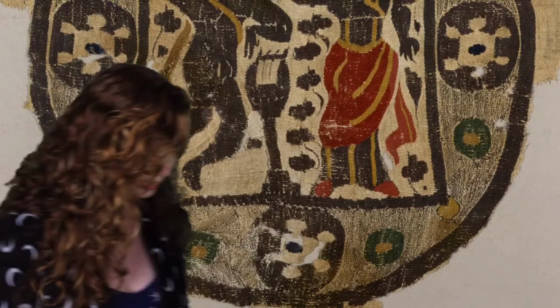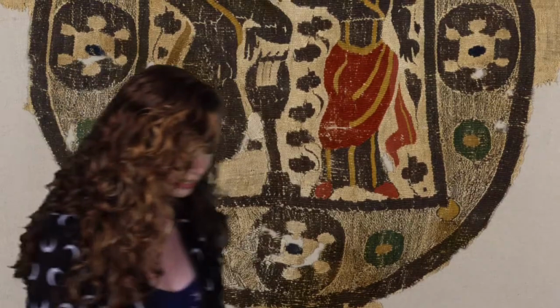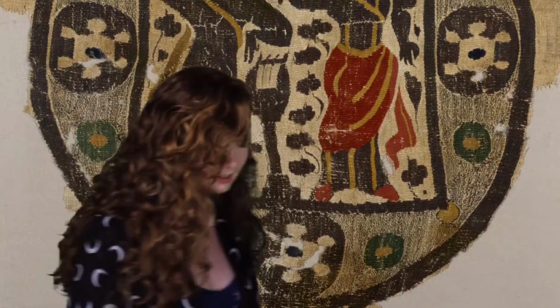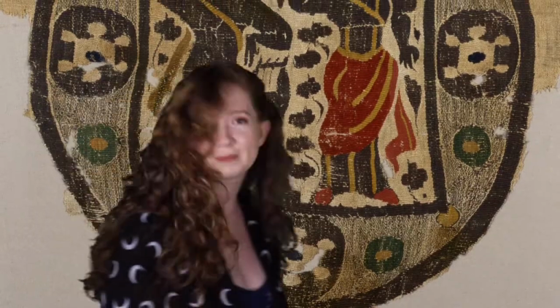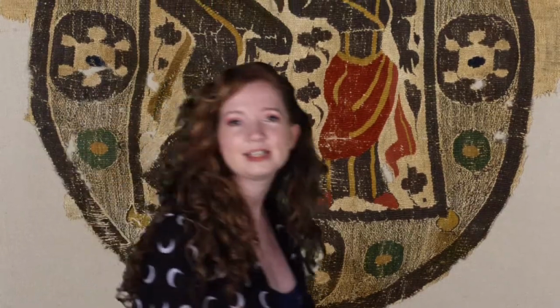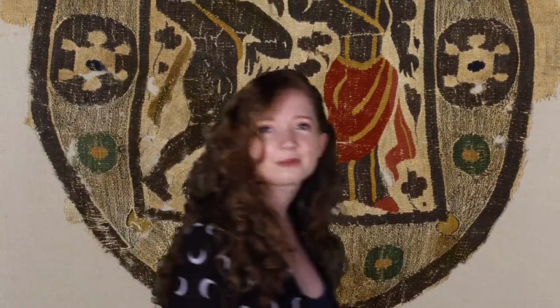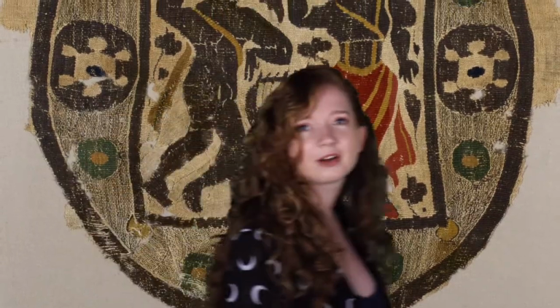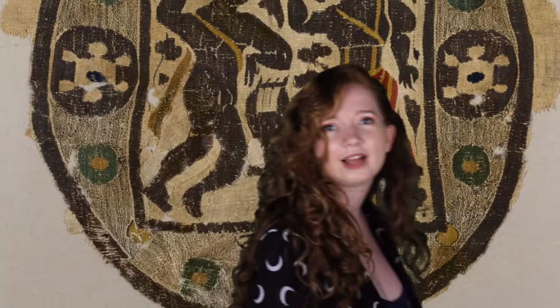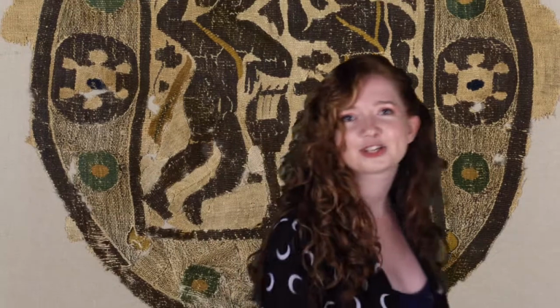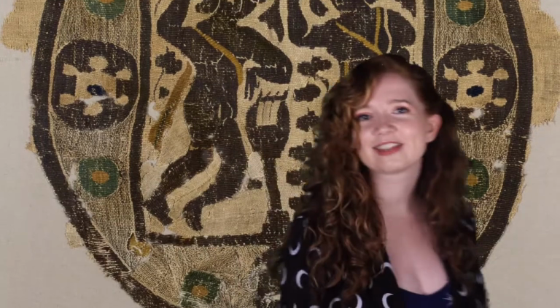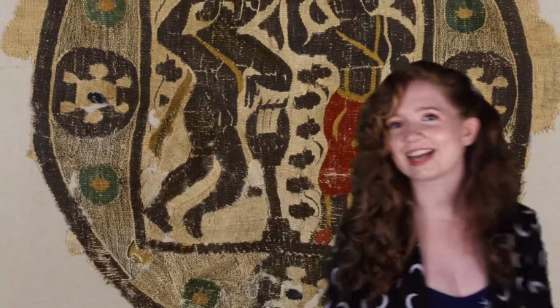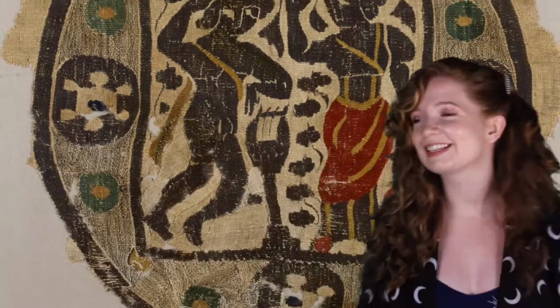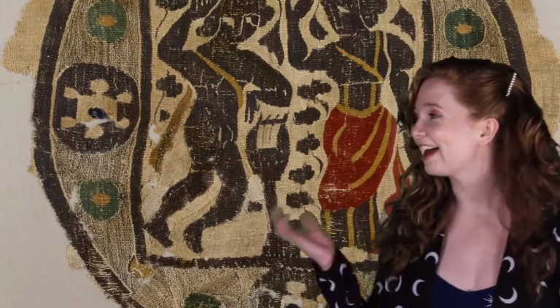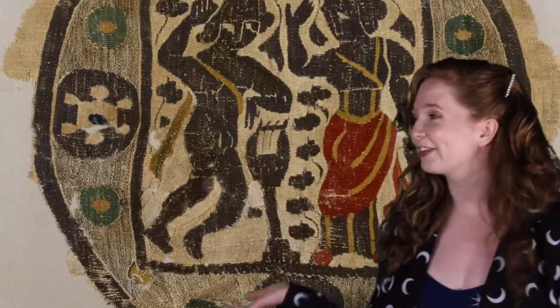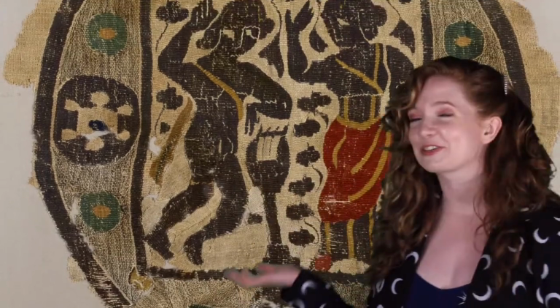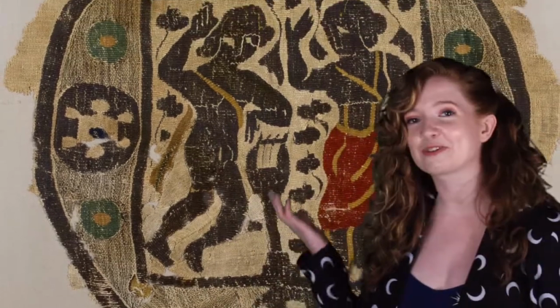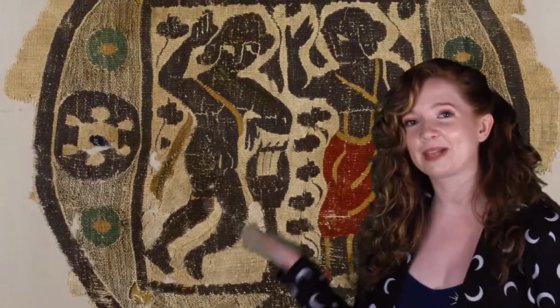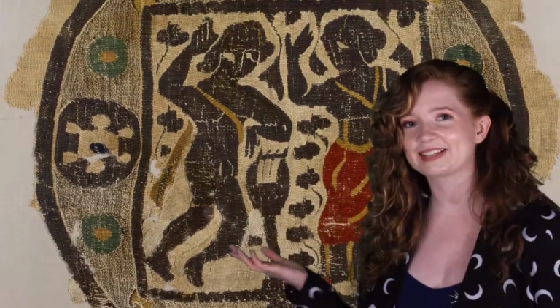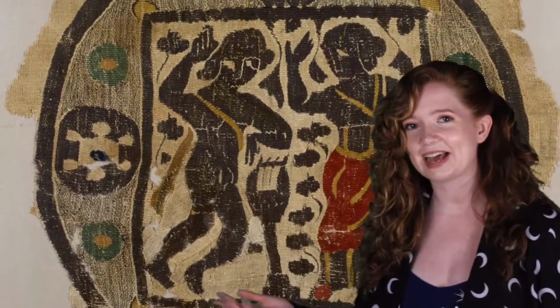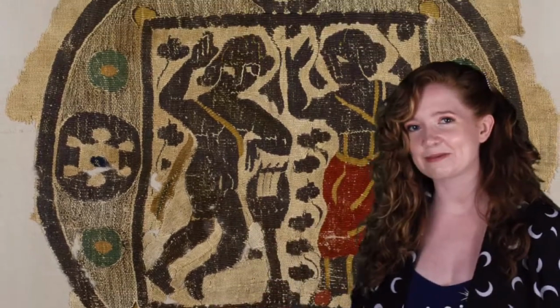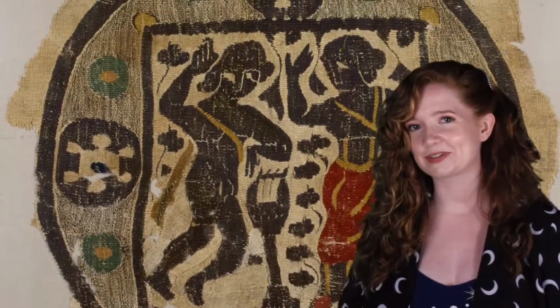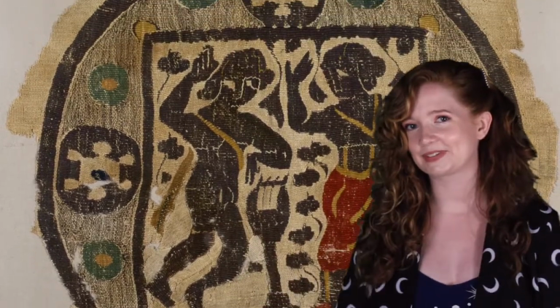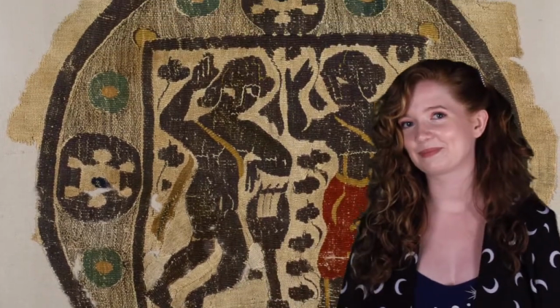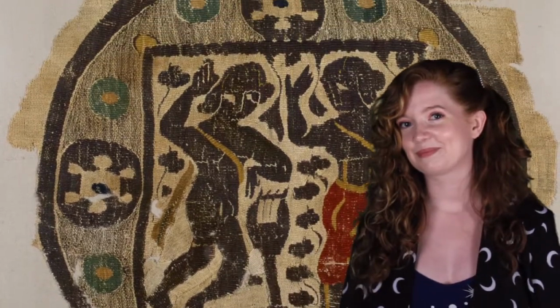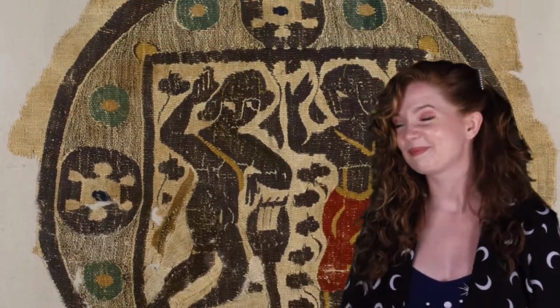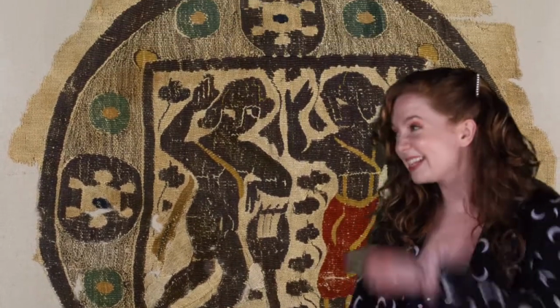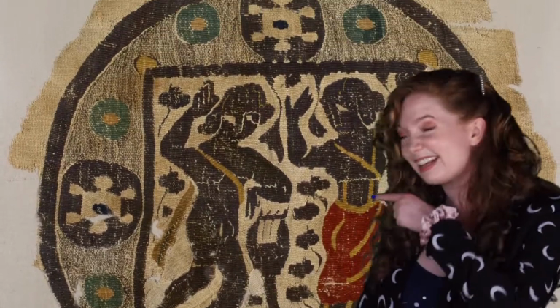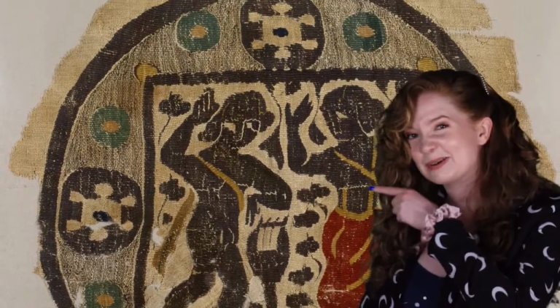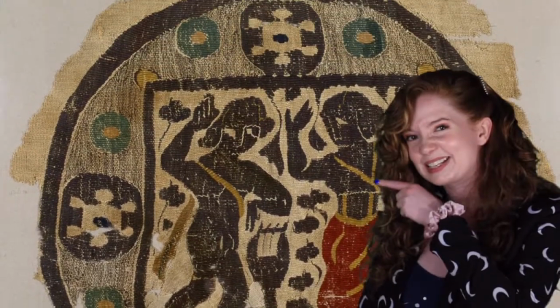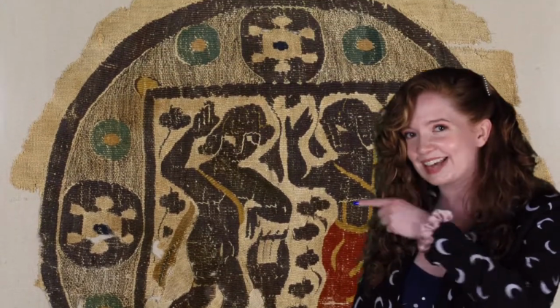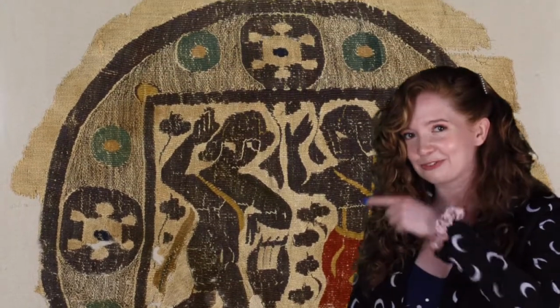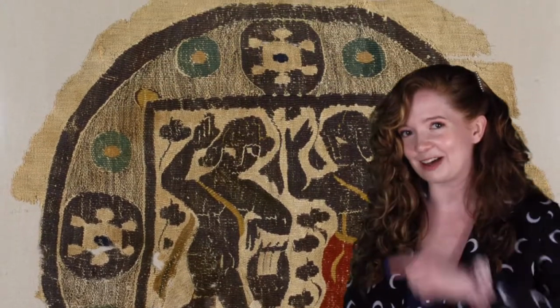Here is a piece from our collection that gets its colors from plants and animals. The yellow is saffron.